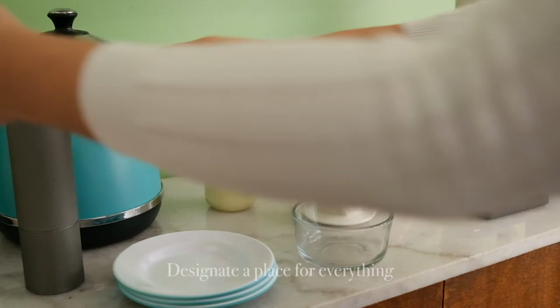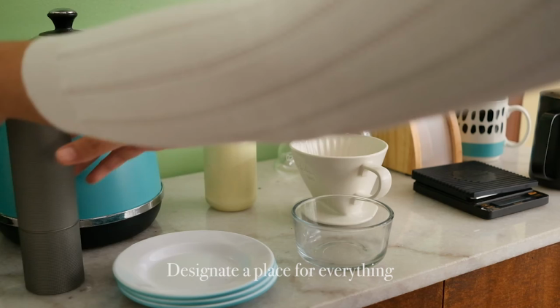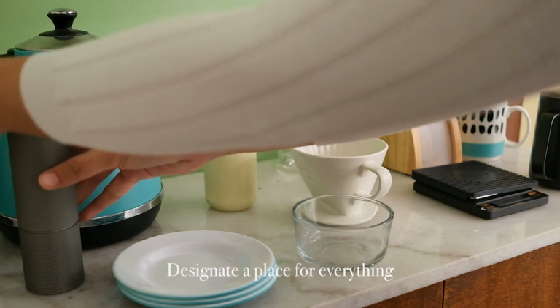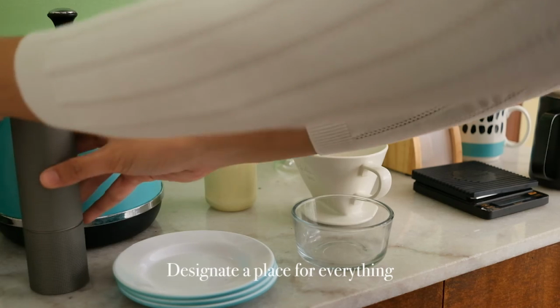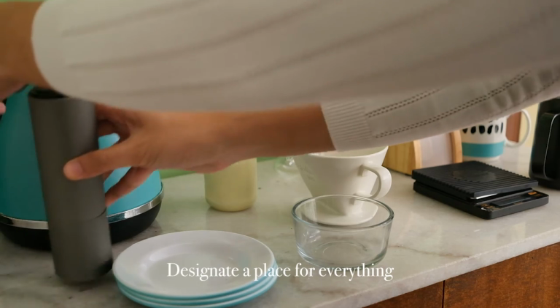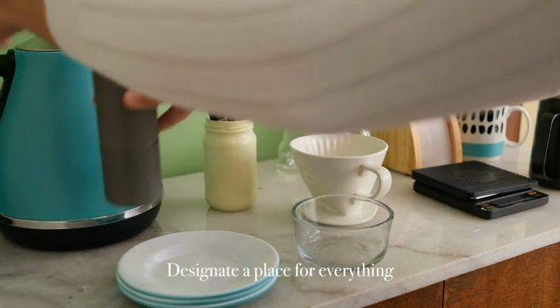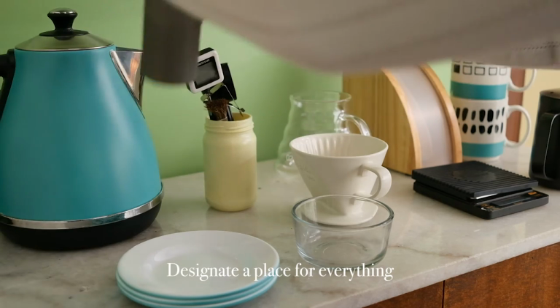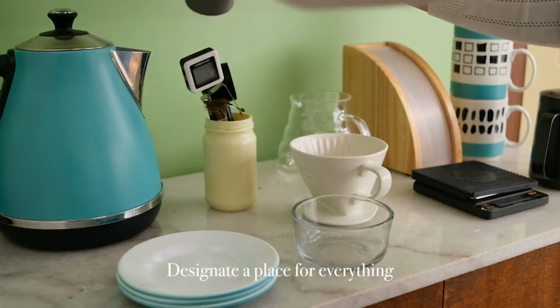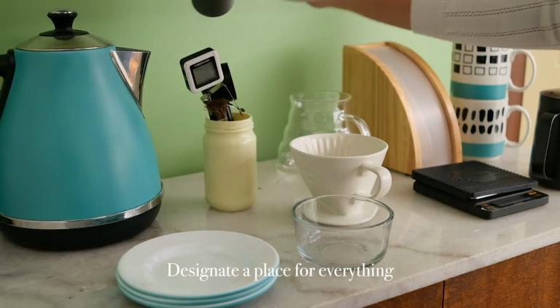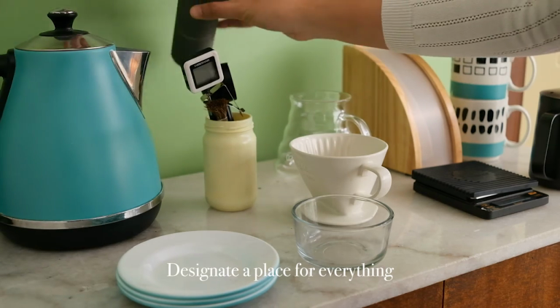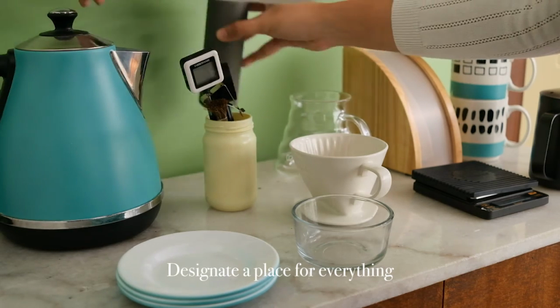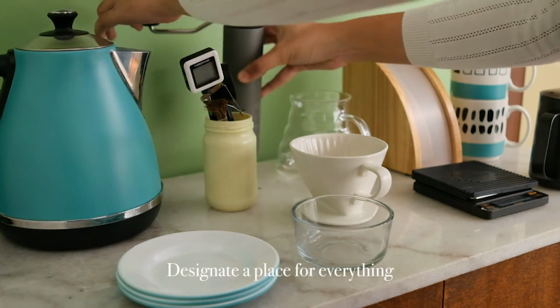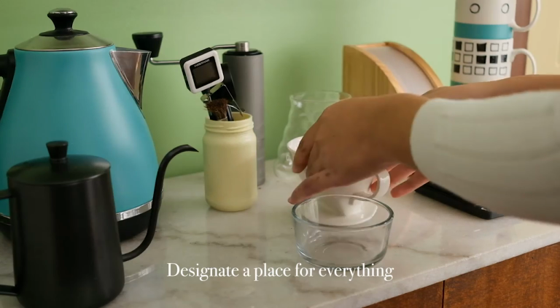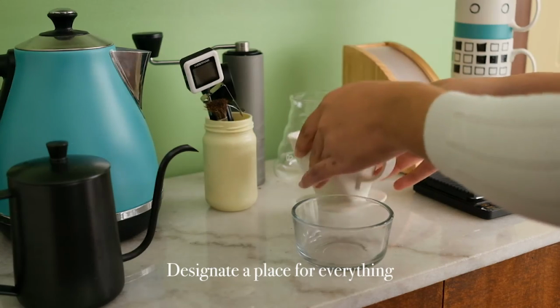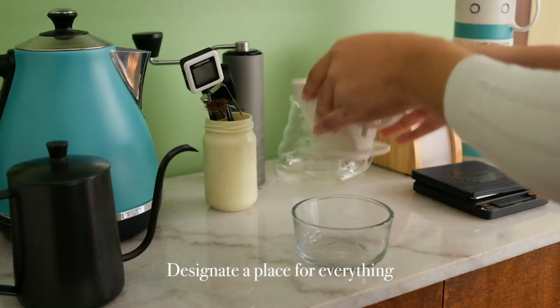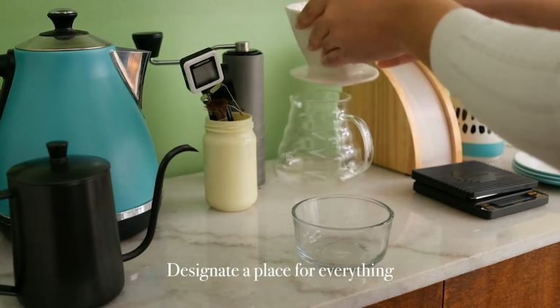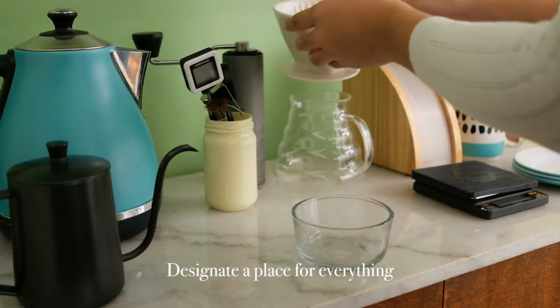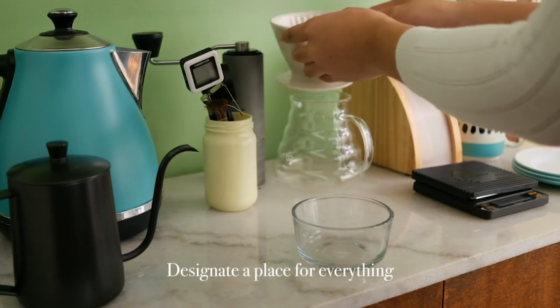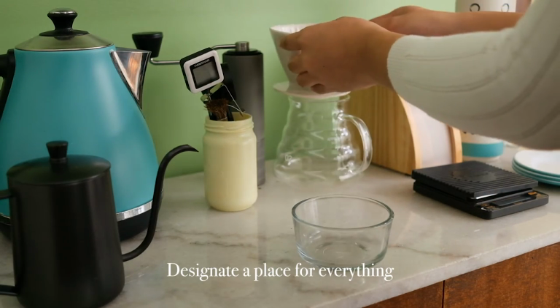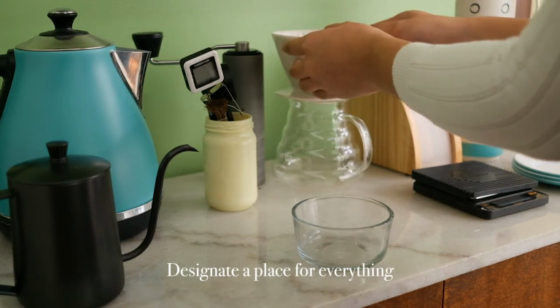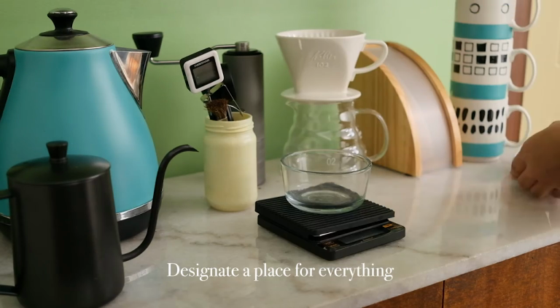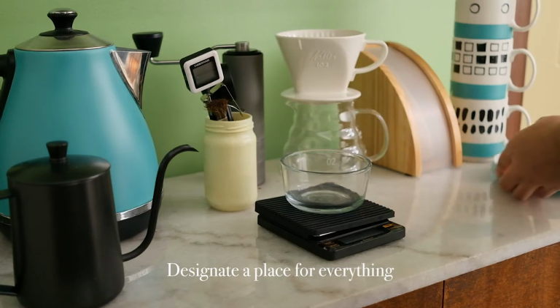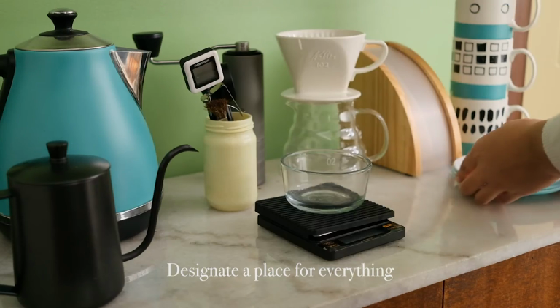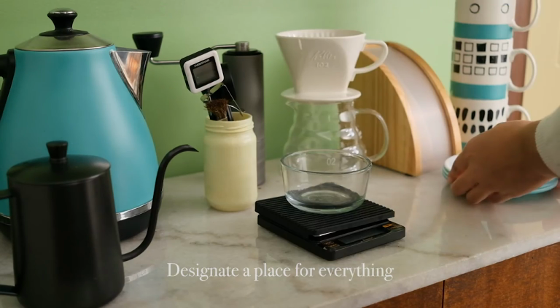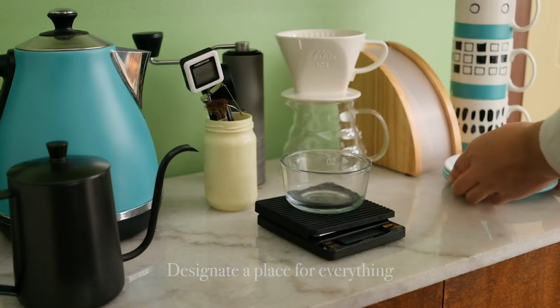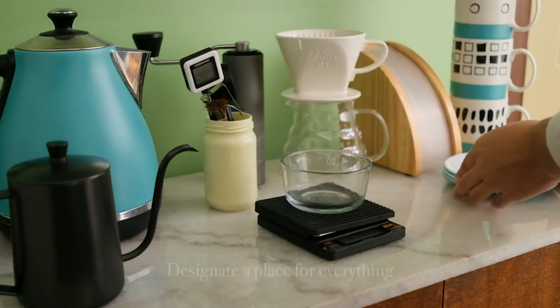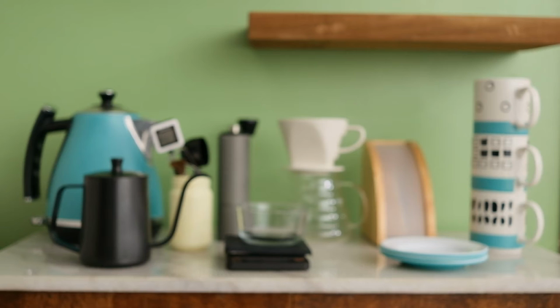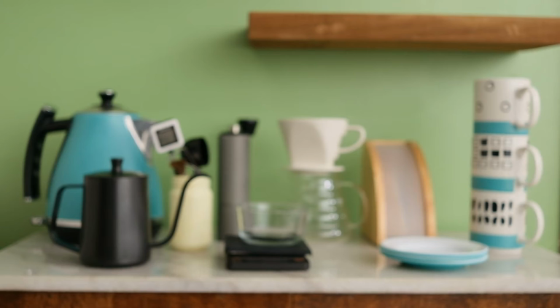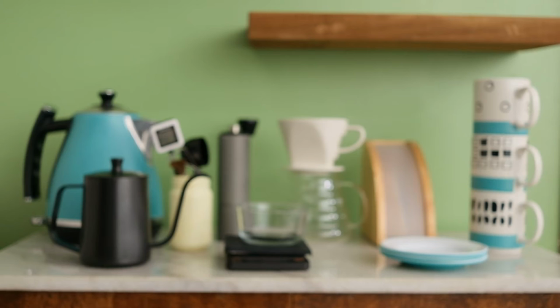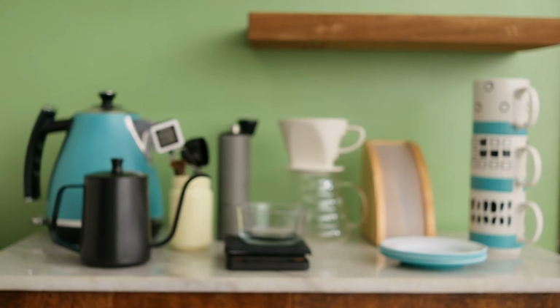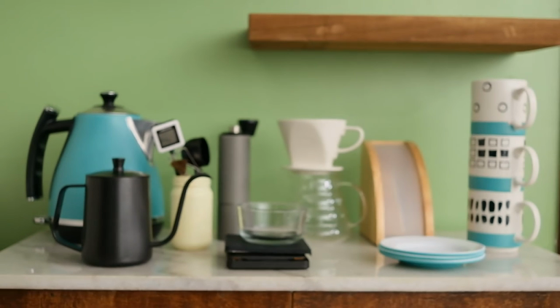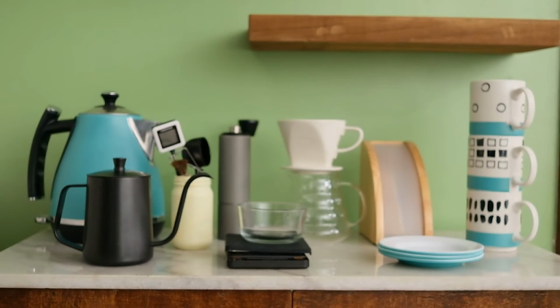Designate a place for everything and group similar items to create a system or flow for your coffee corner.